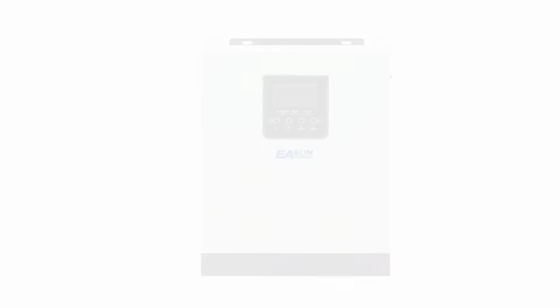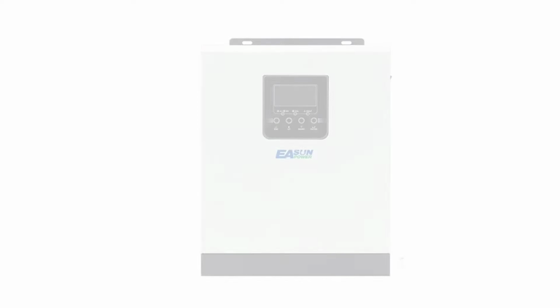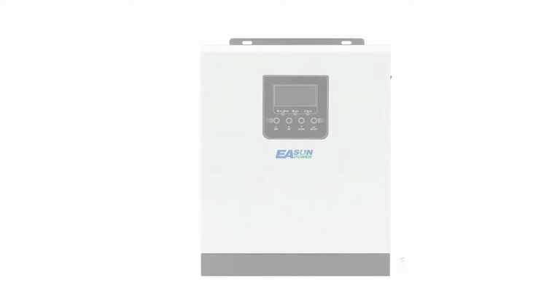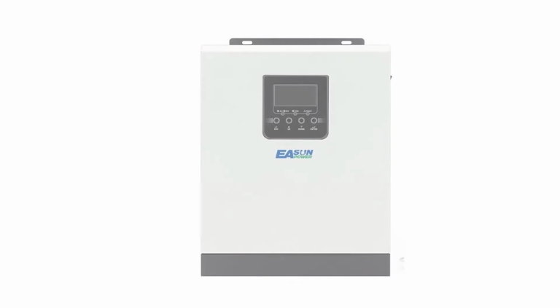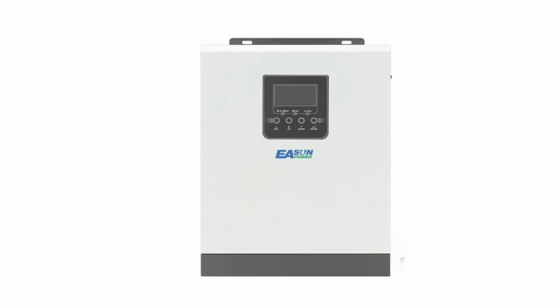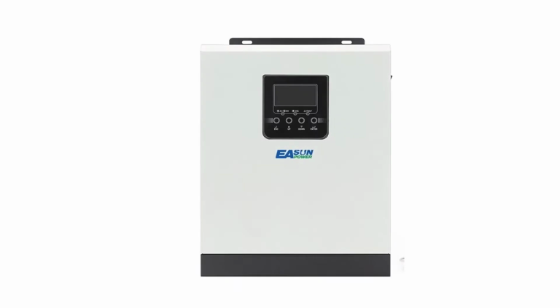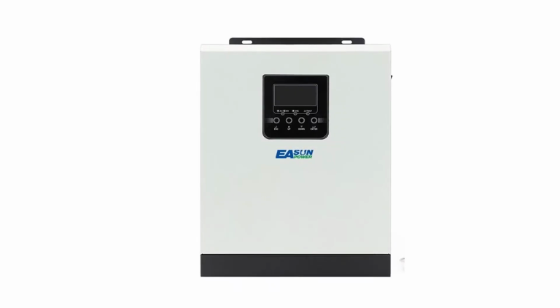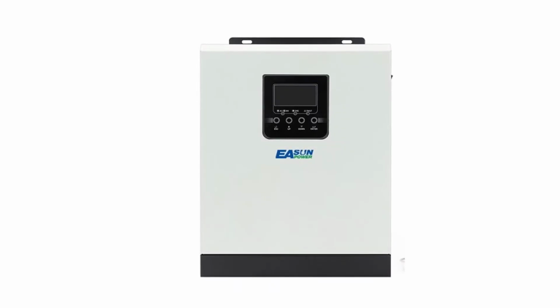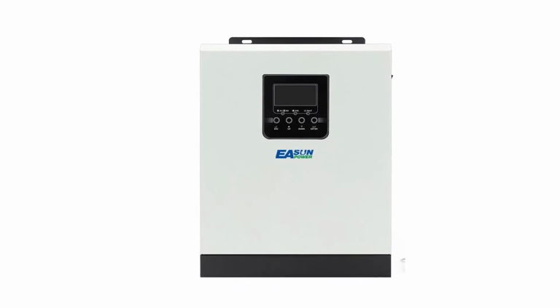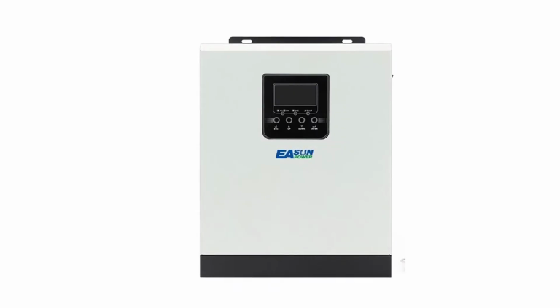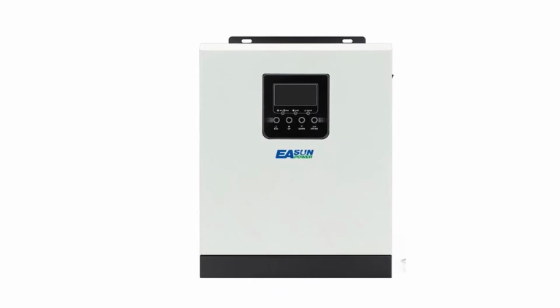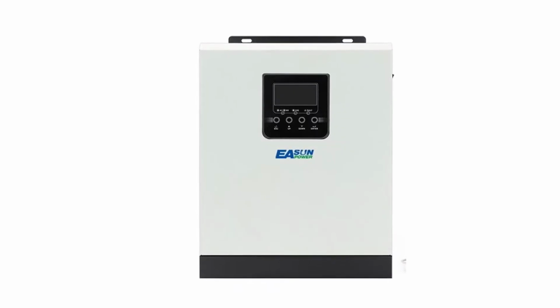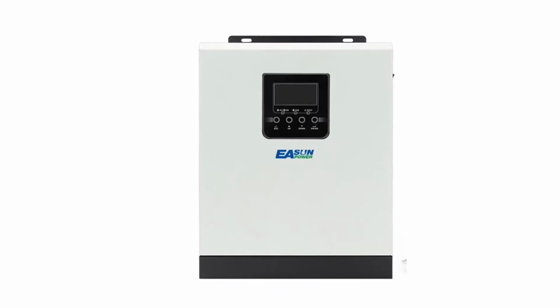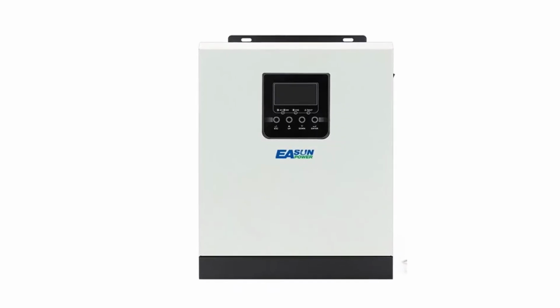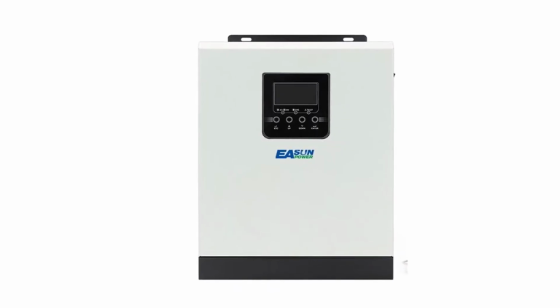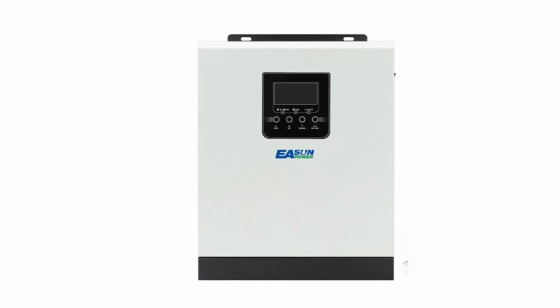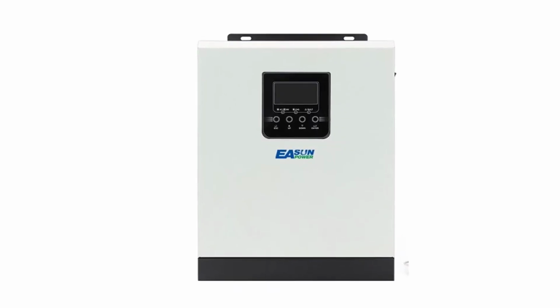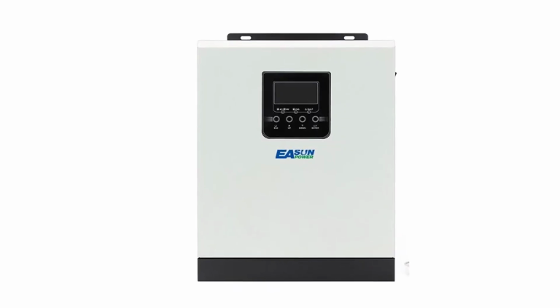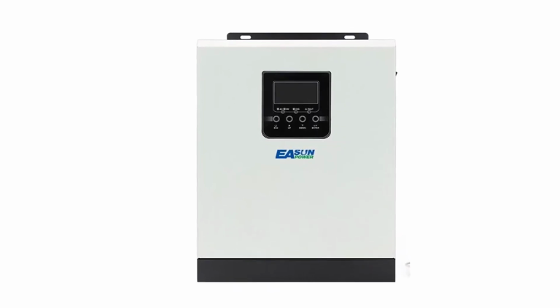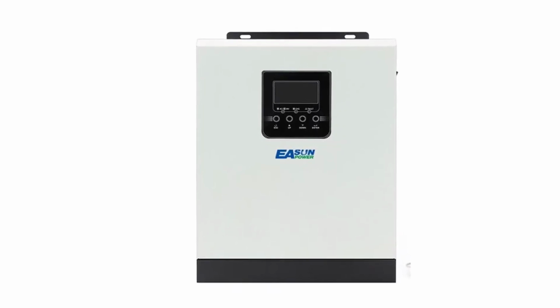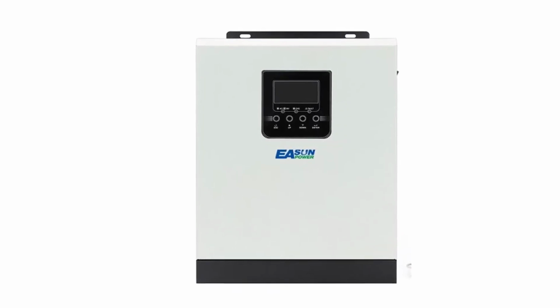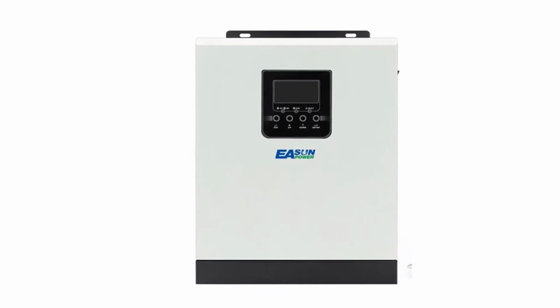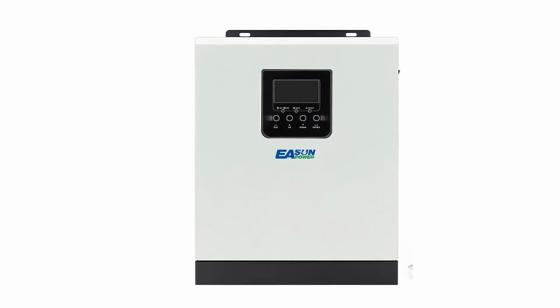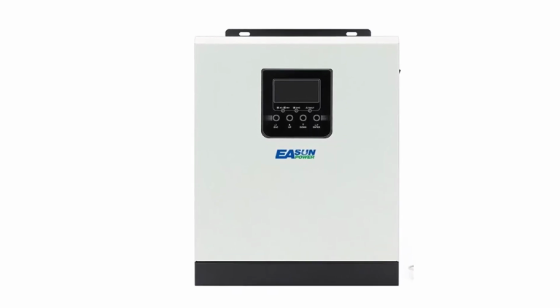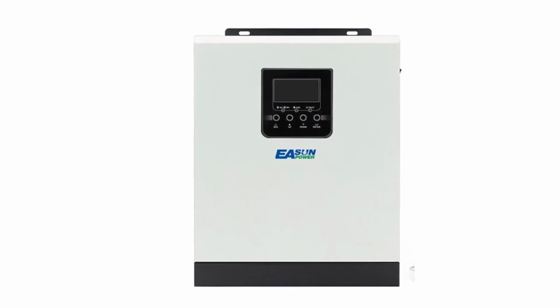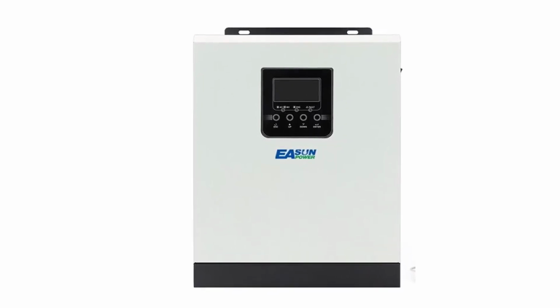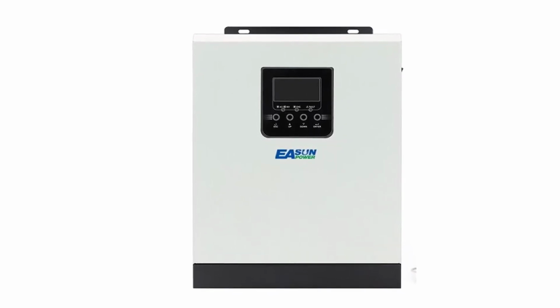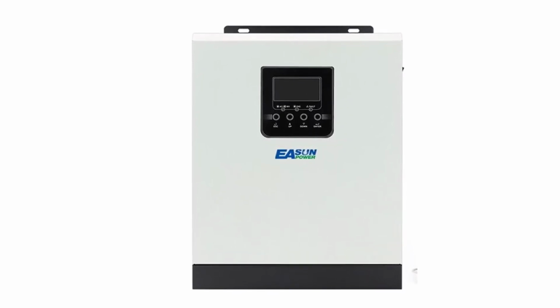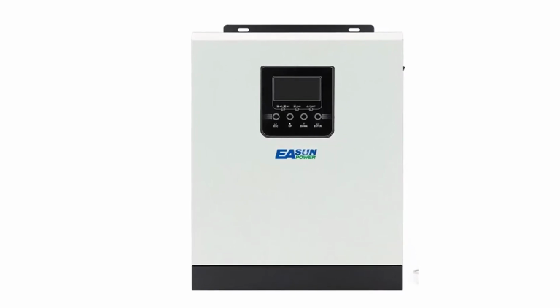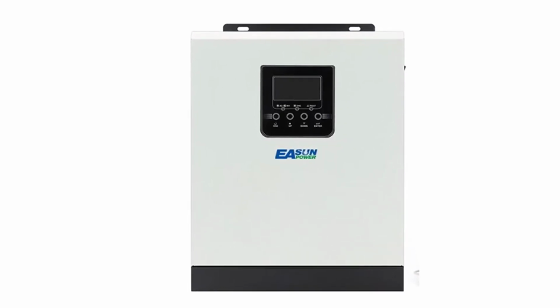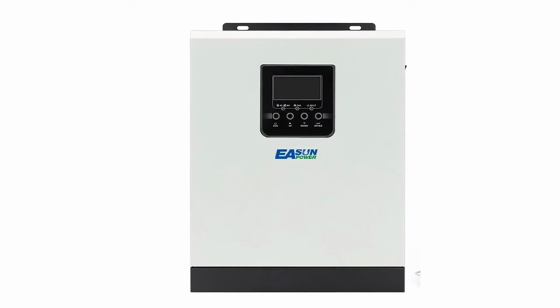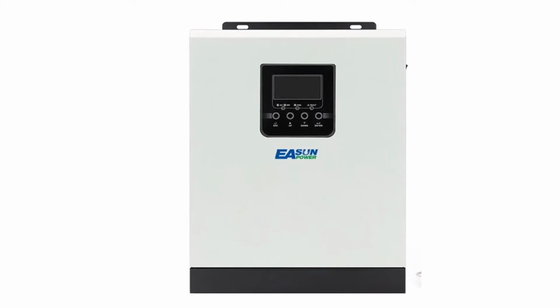Hi guys, today's video we're going to check out the 5 best hybrid solar inverters on the market.